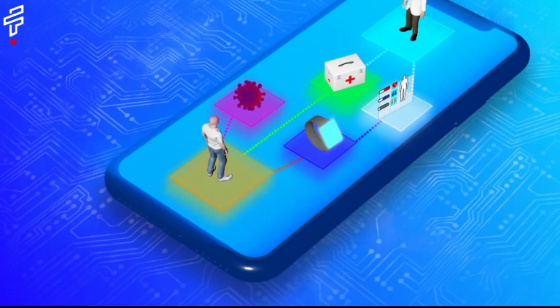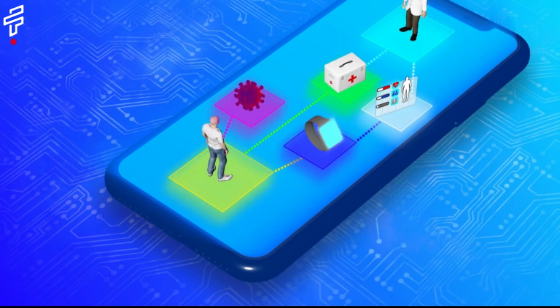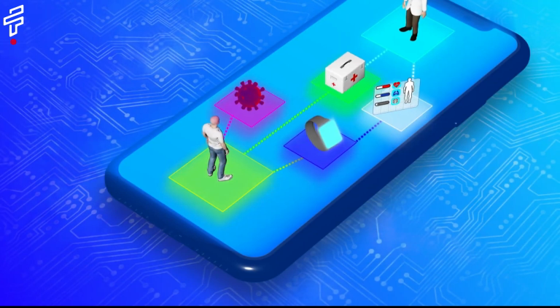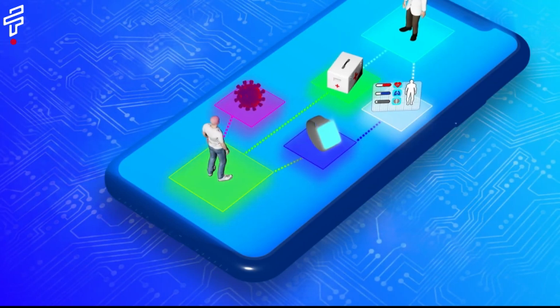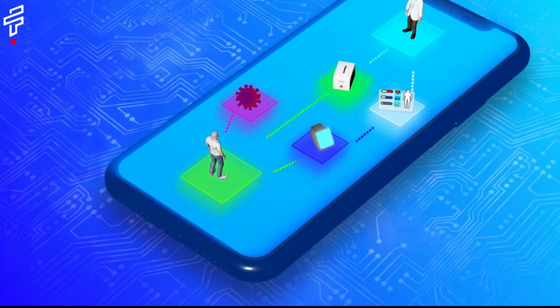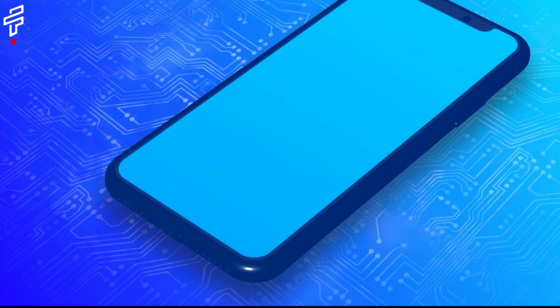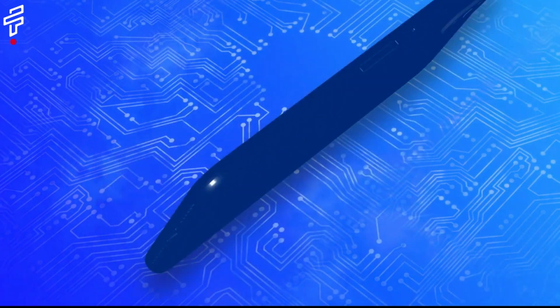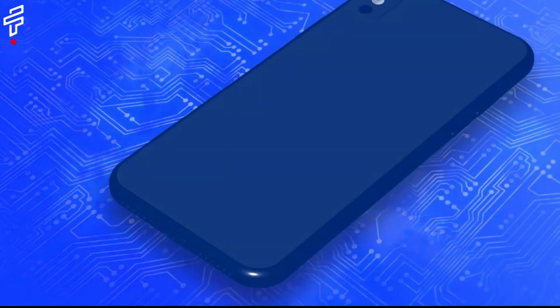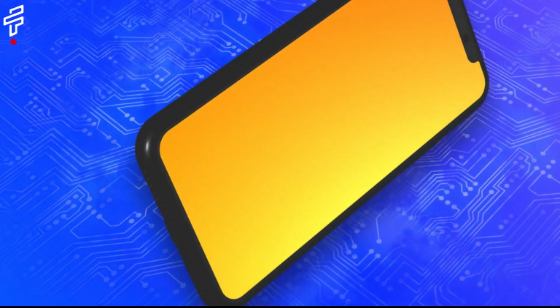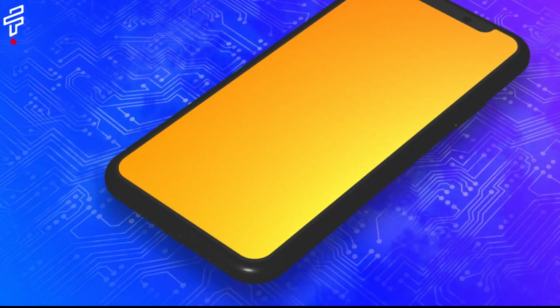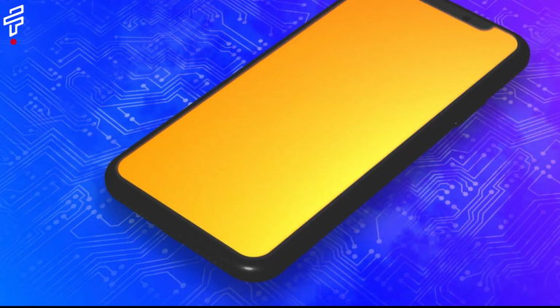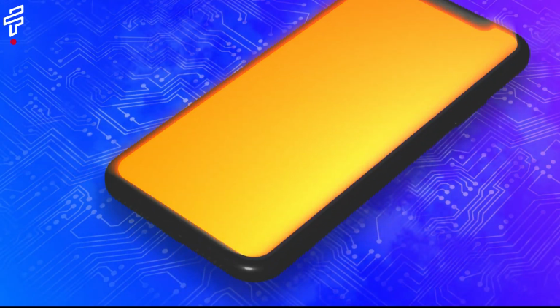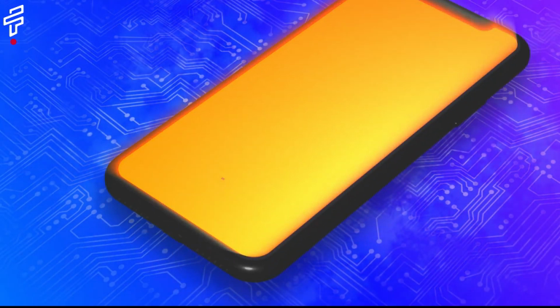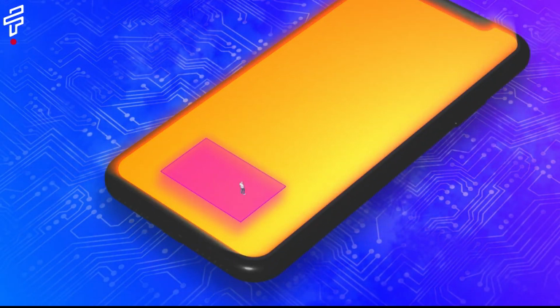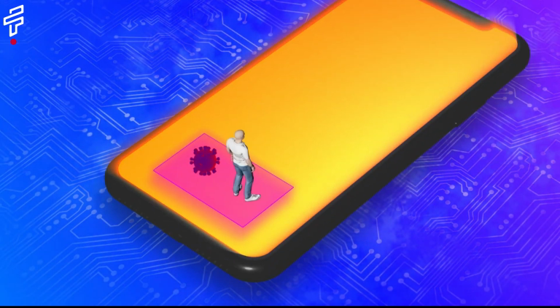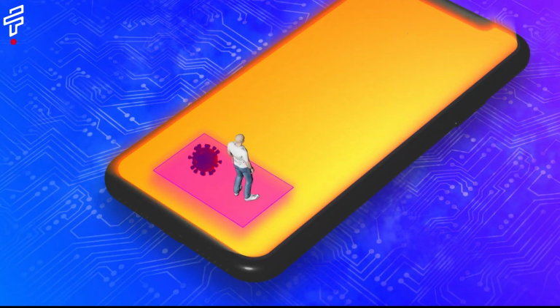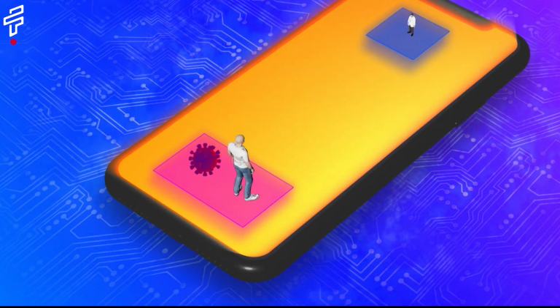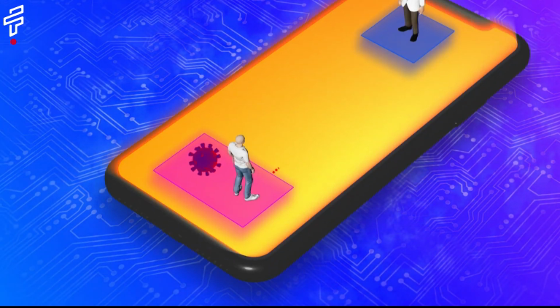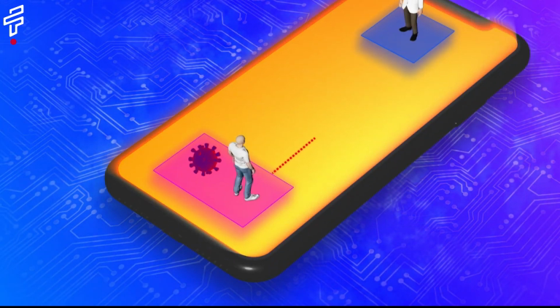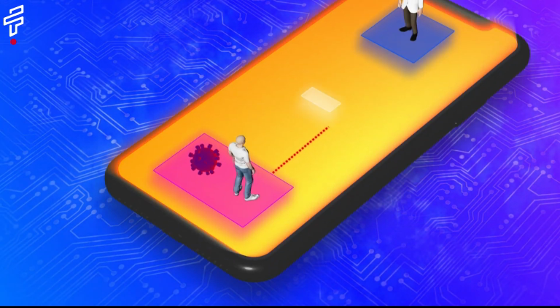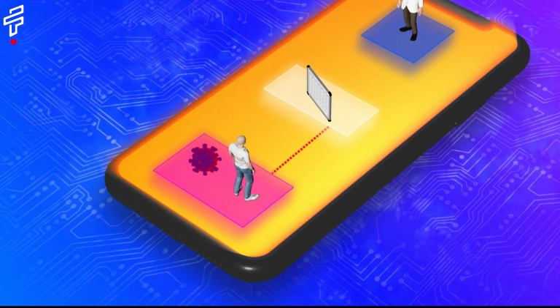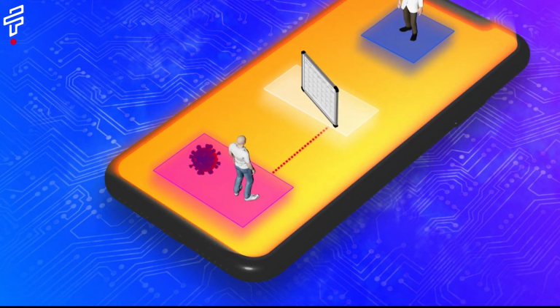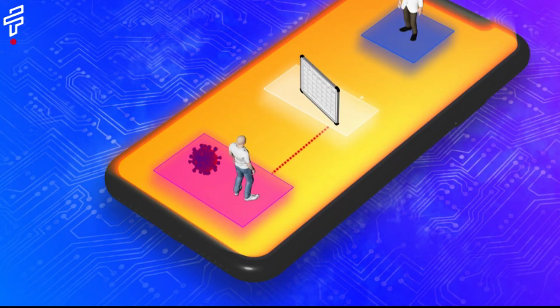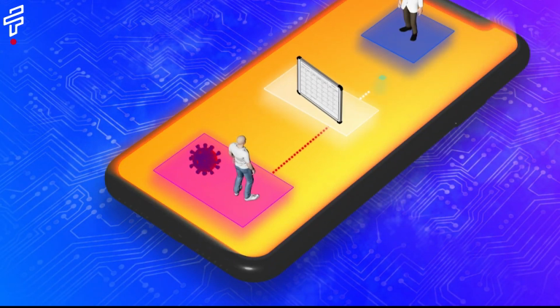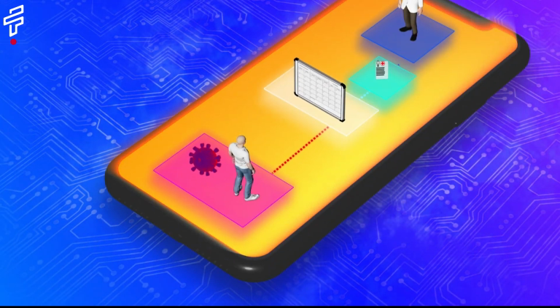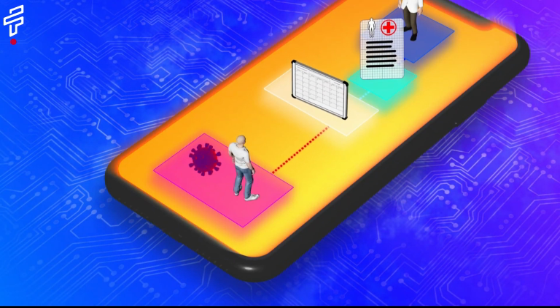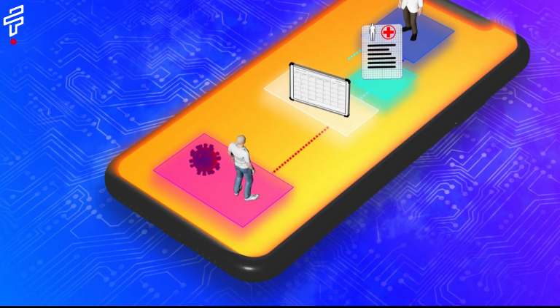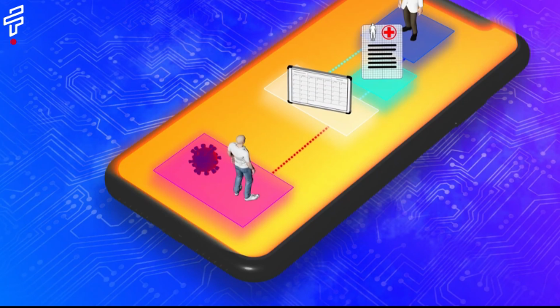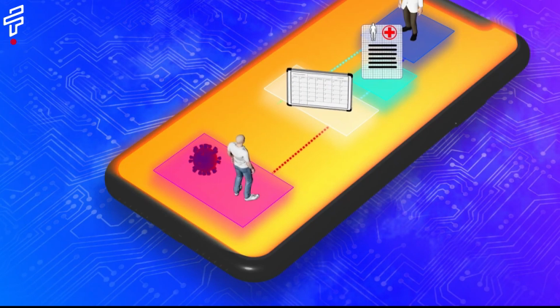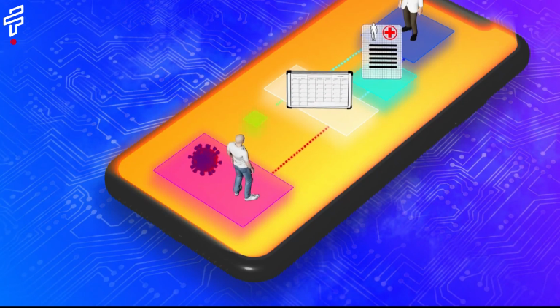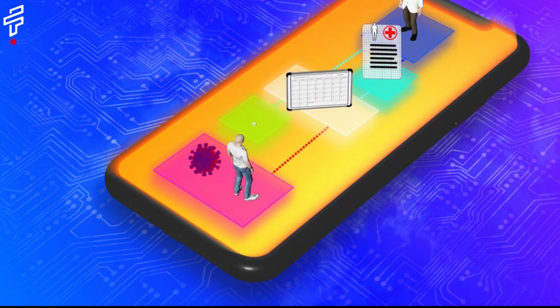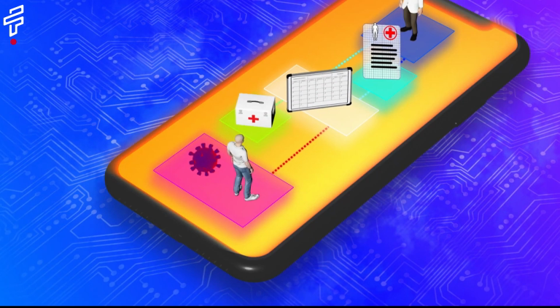Mobile health apps can help us to live healthier lives by providing us with the tools and information we need to make better health decisions.